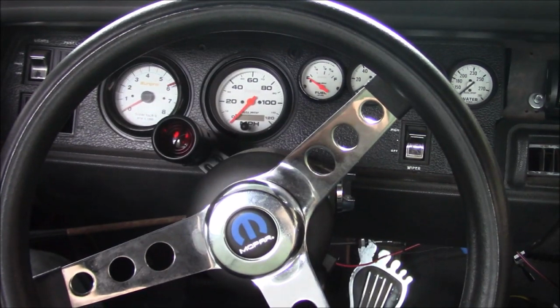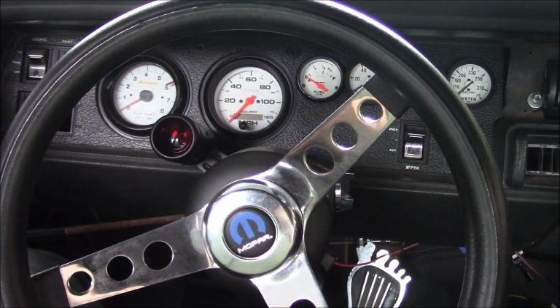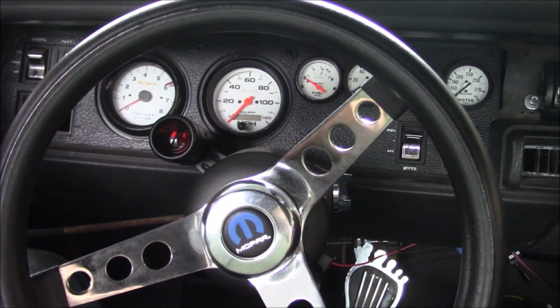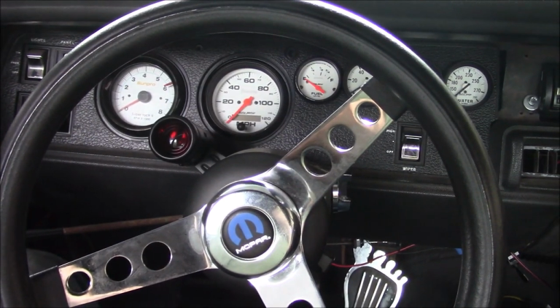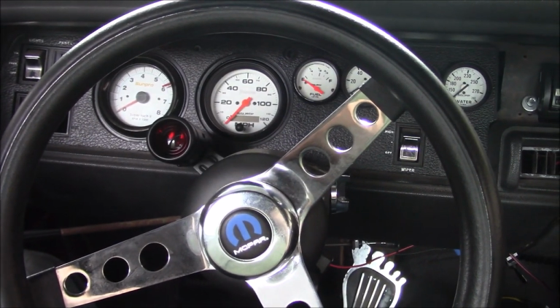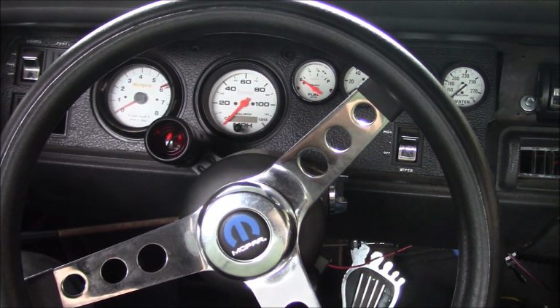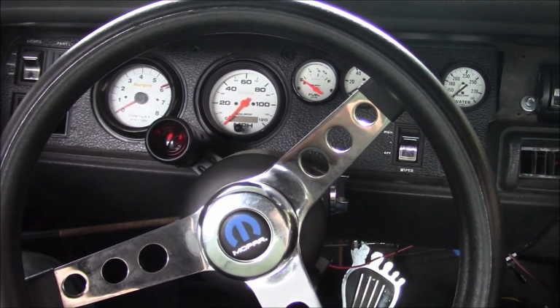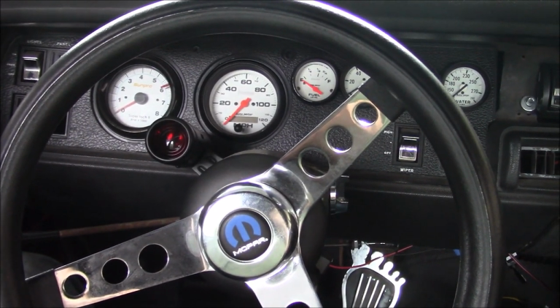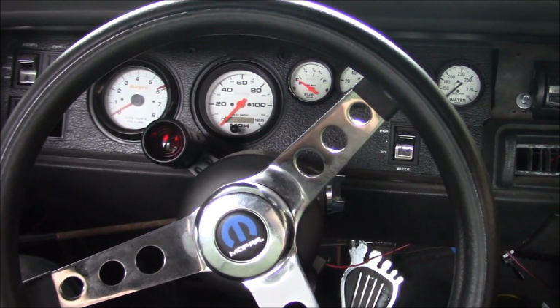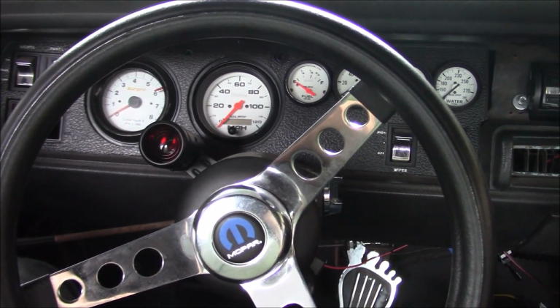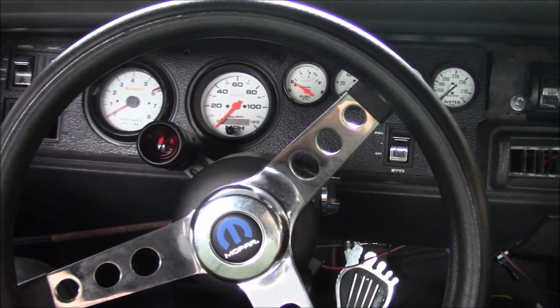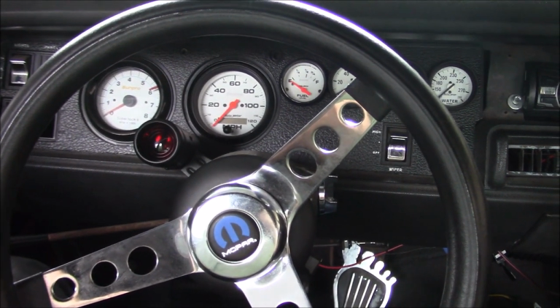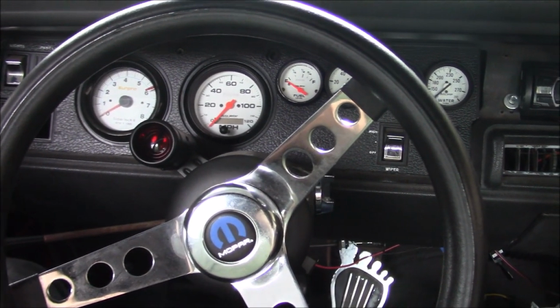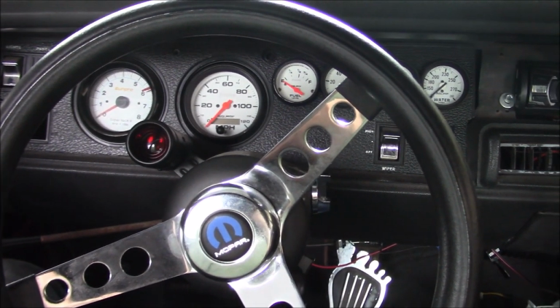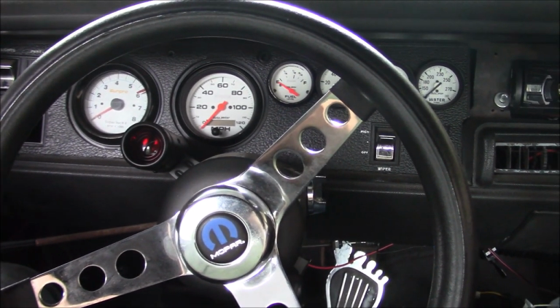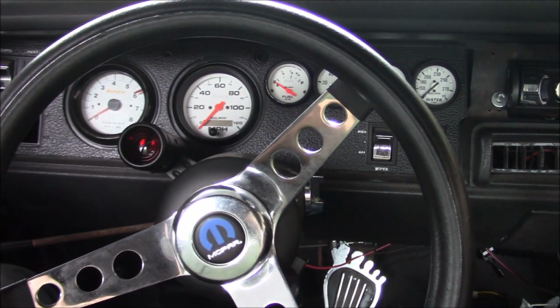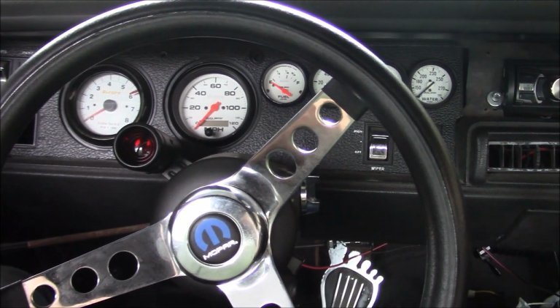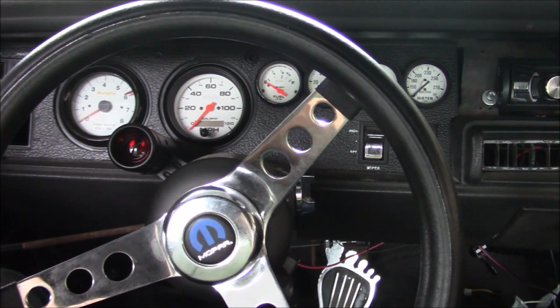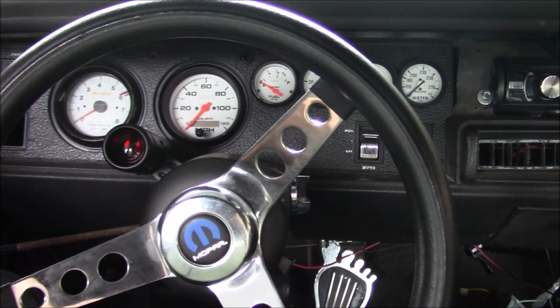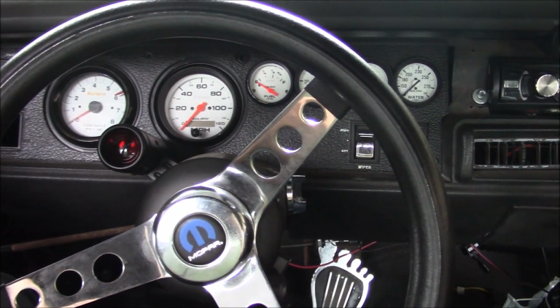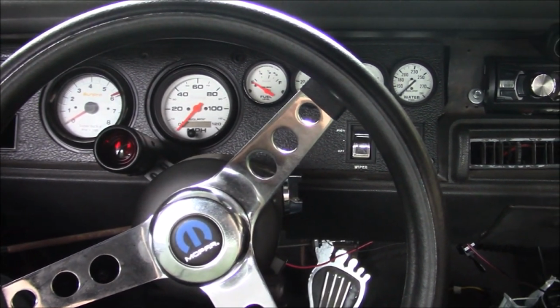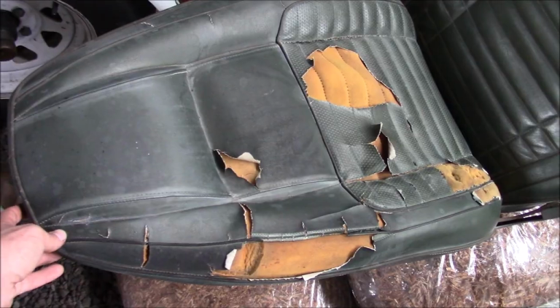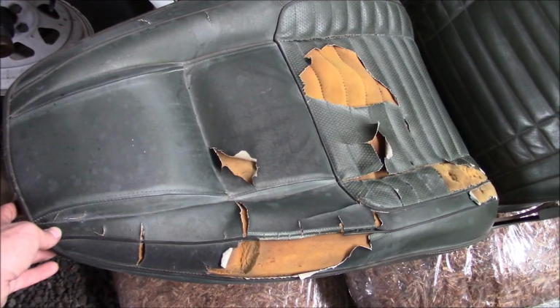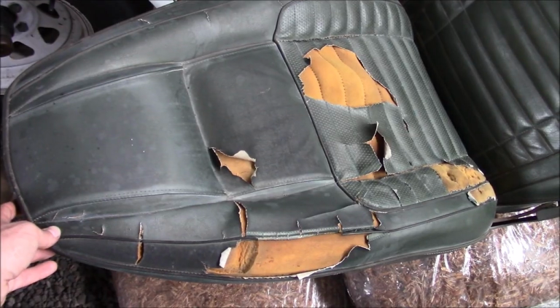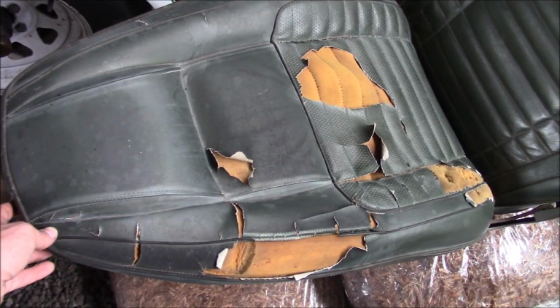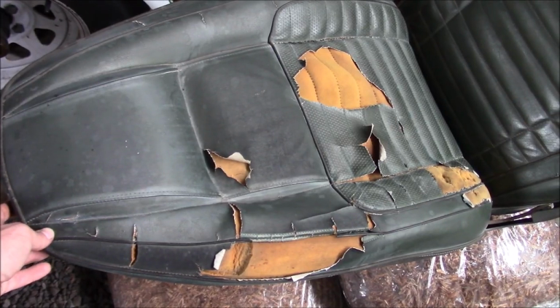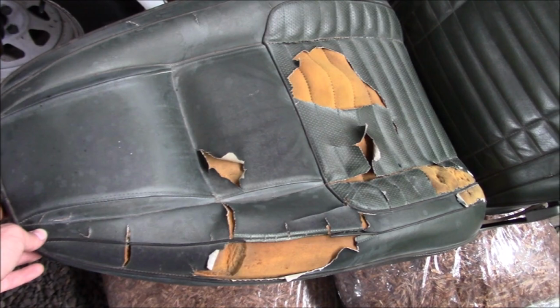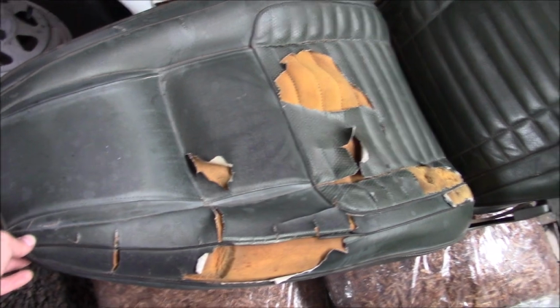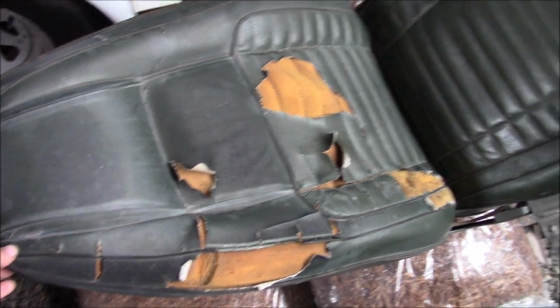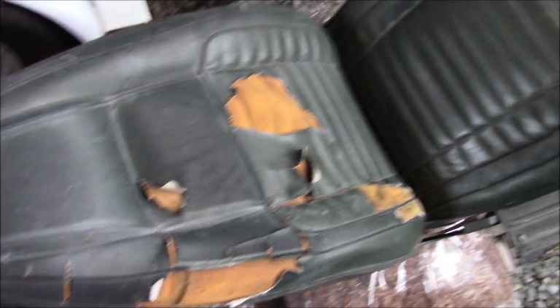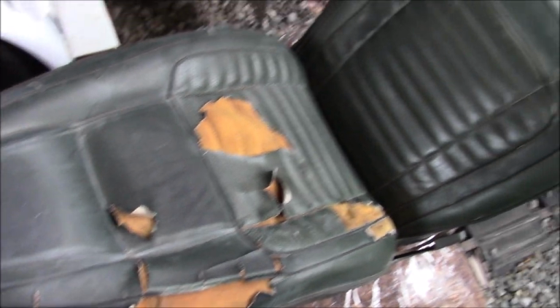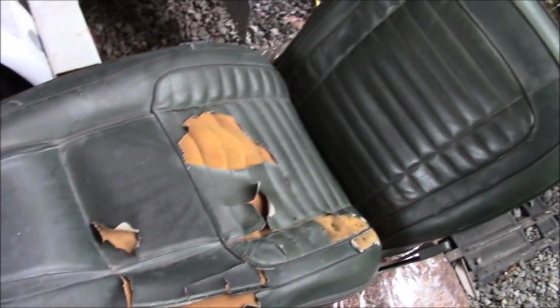On today's episode of 'Why Does My Lower Back Hurt,' the old Charger gets some upgrades.